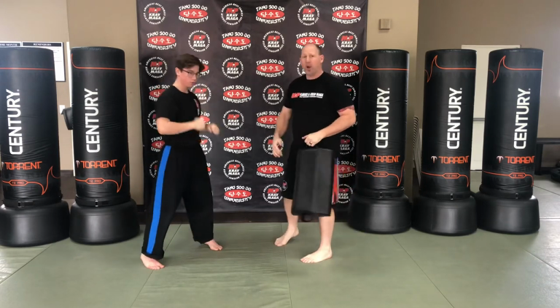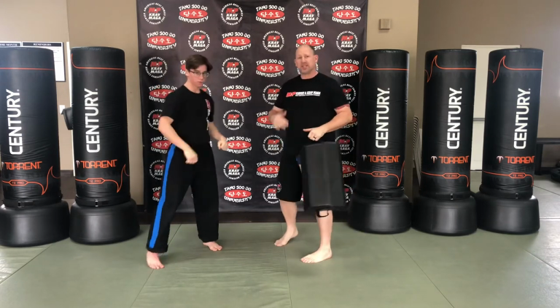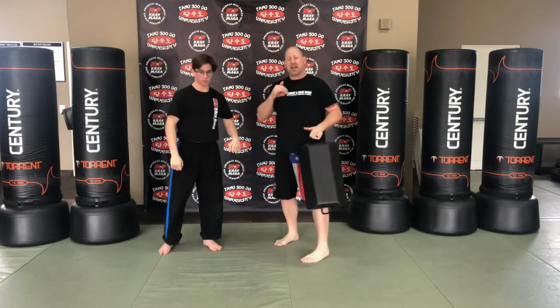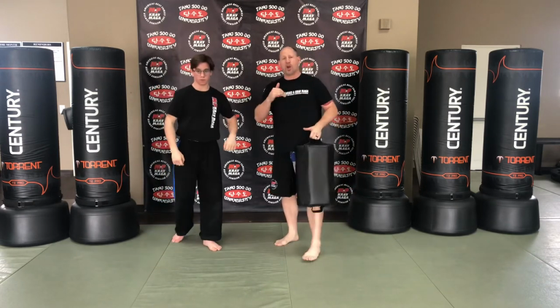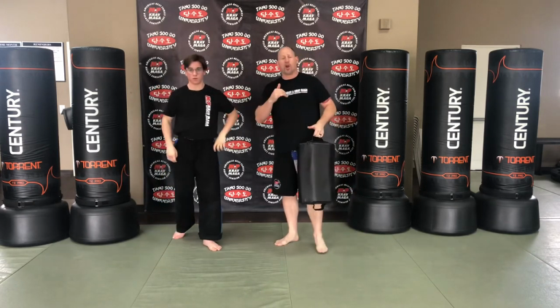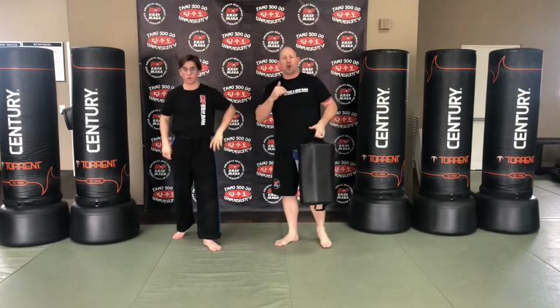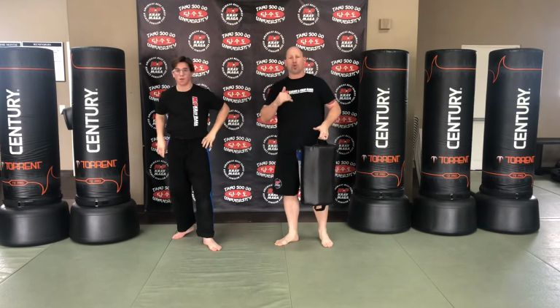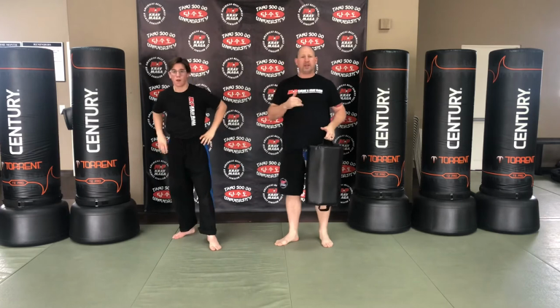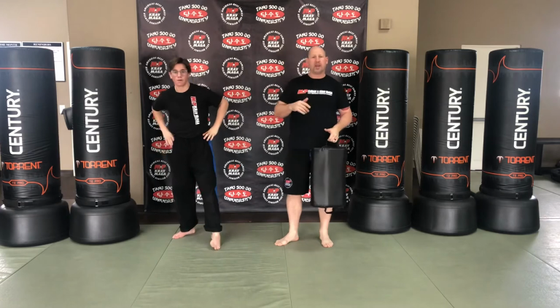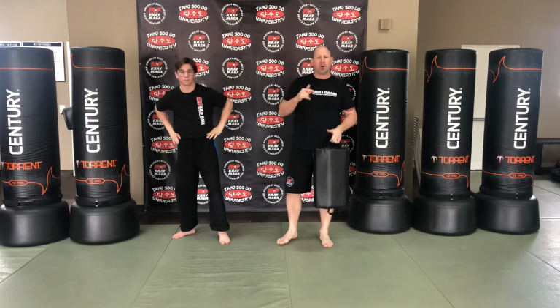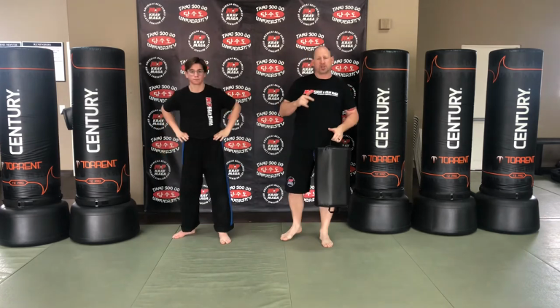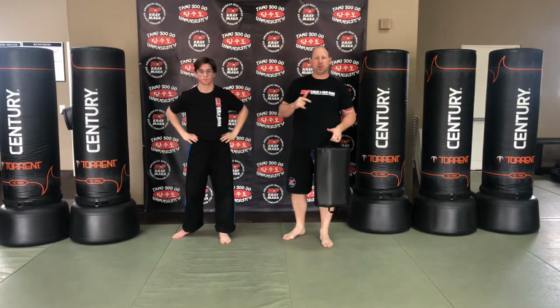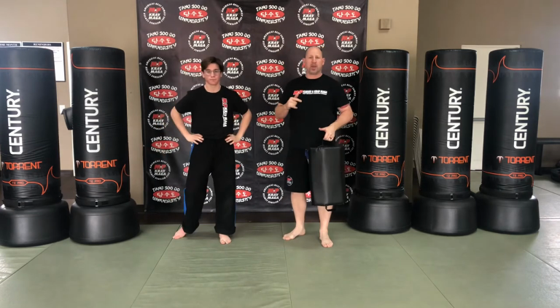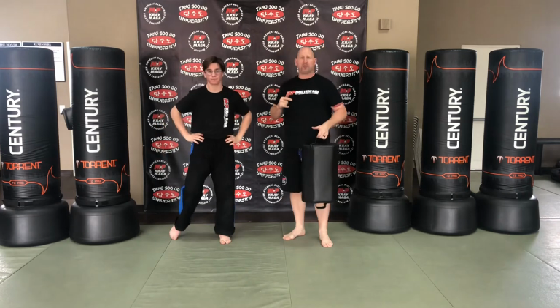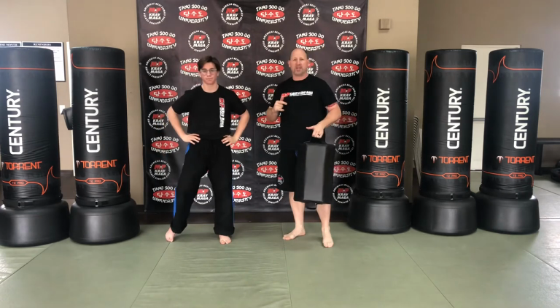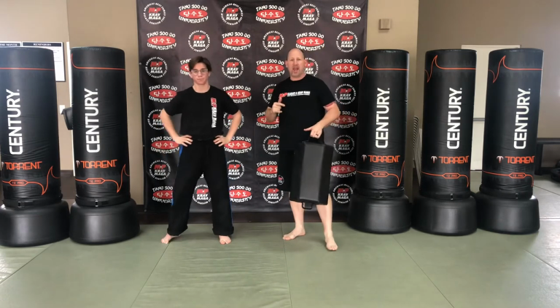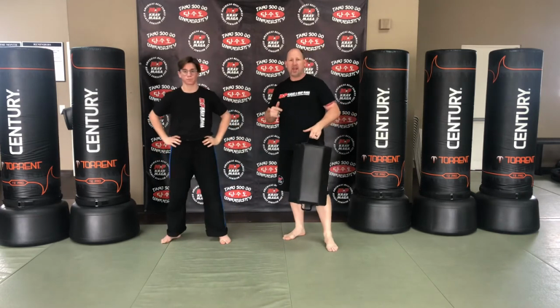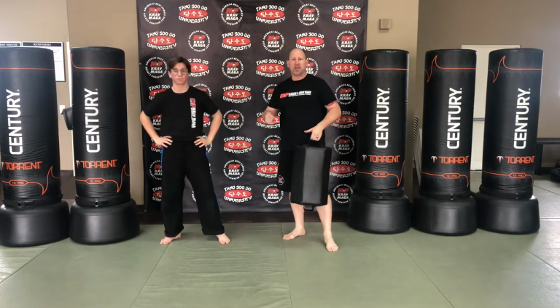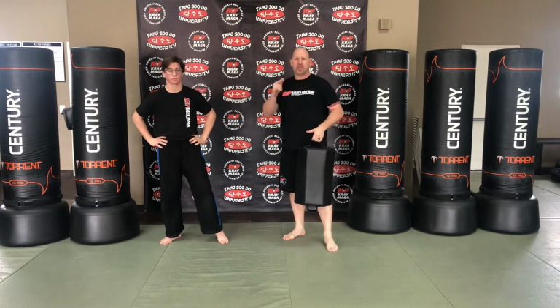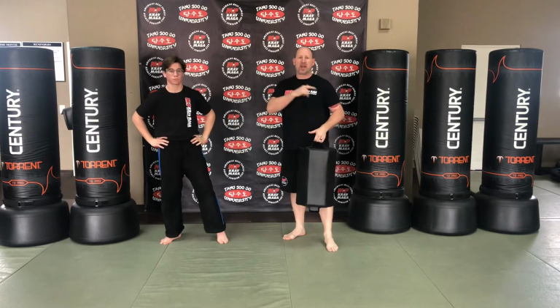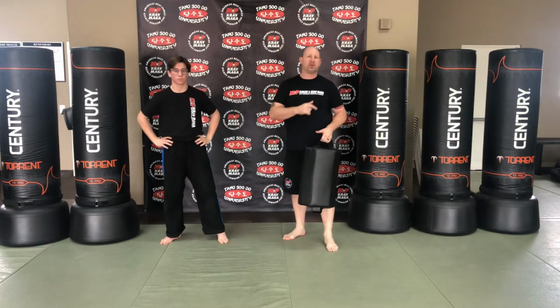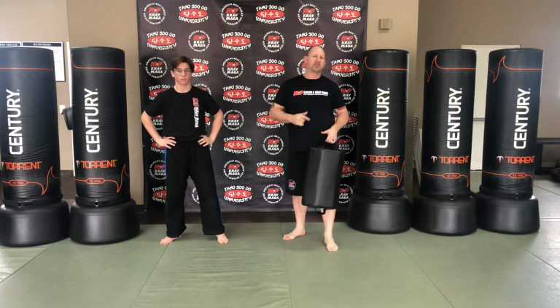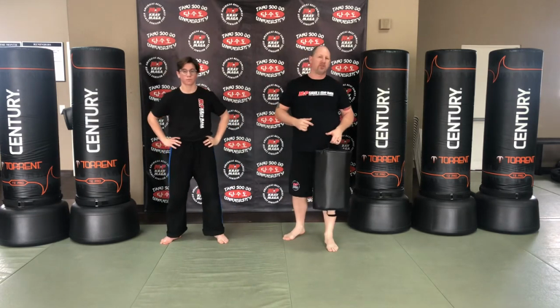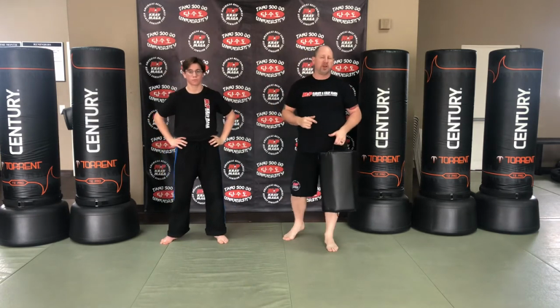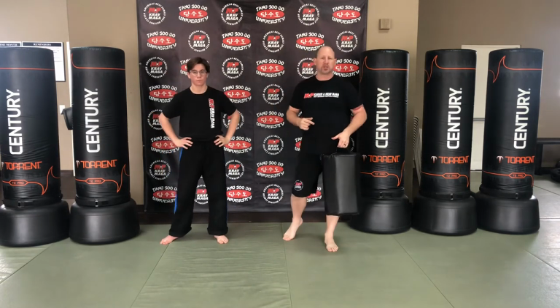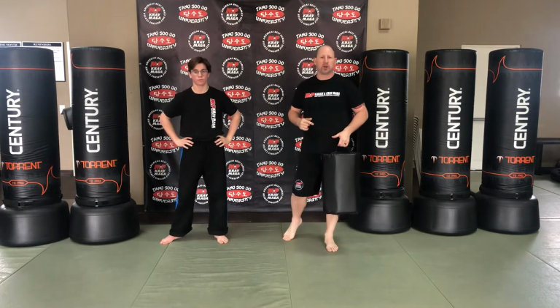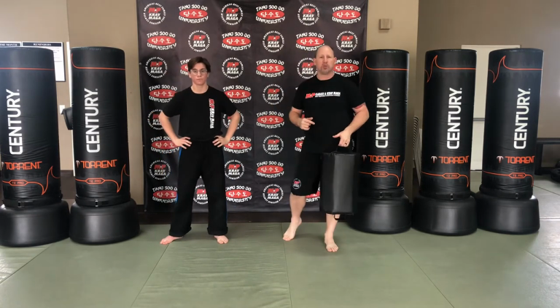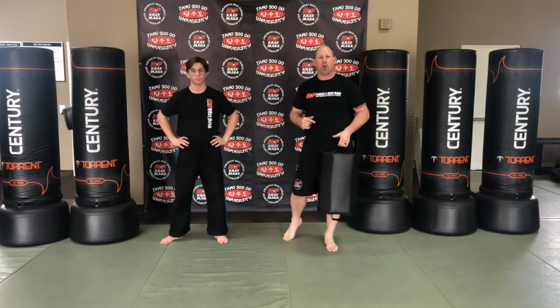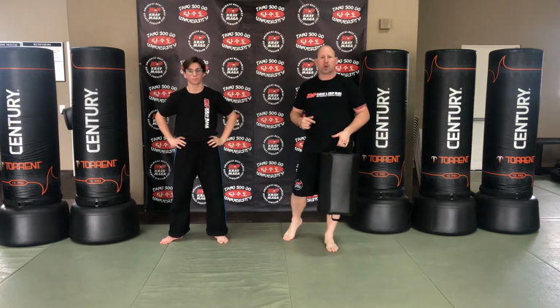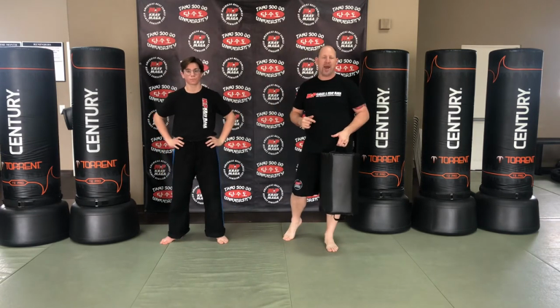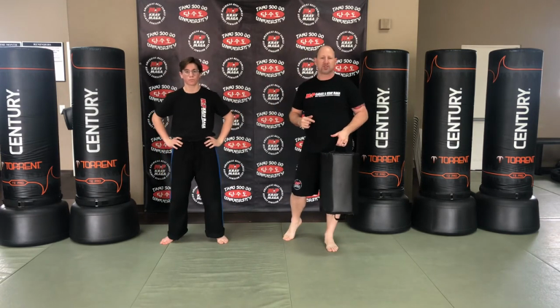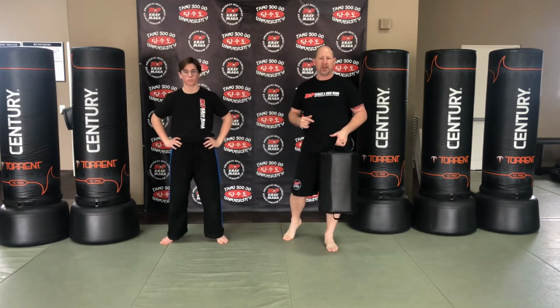Alright, so that's our groin kick or scoot kick for today. Check out the rest of our videos to learn more combative striking.